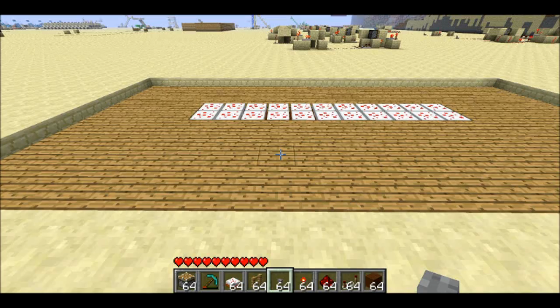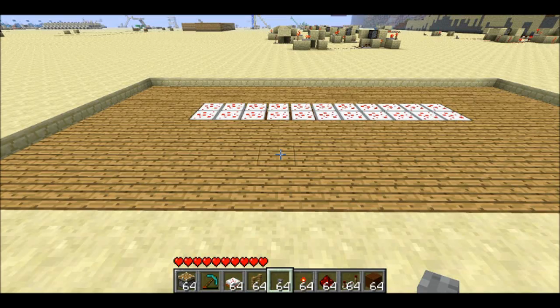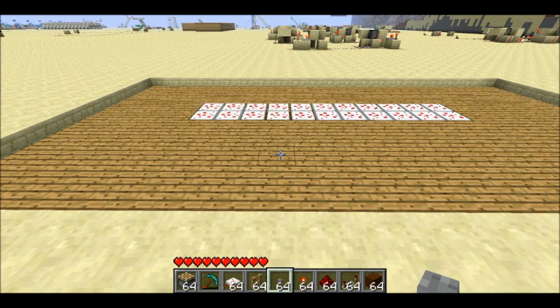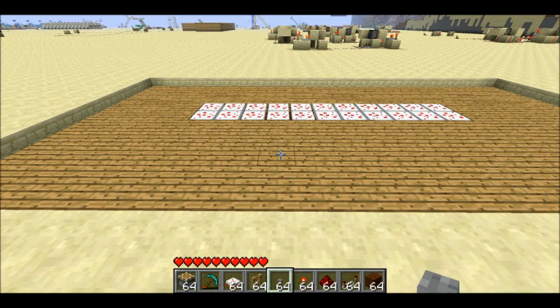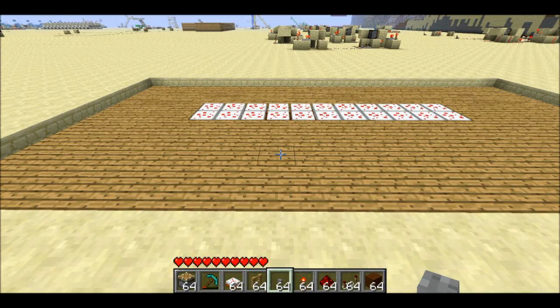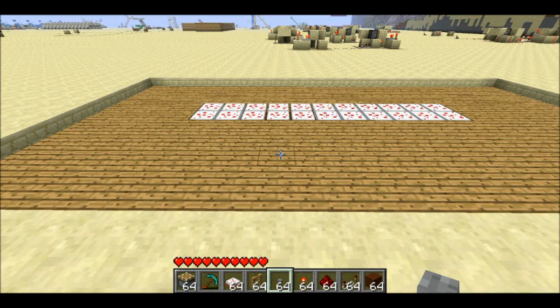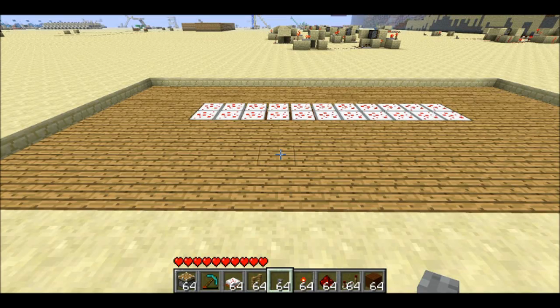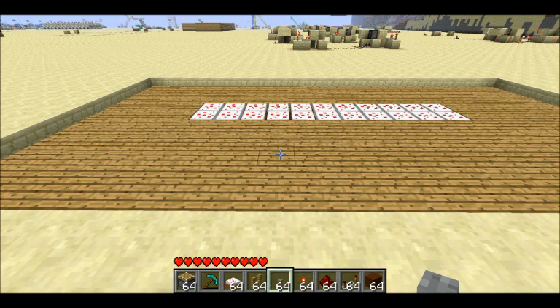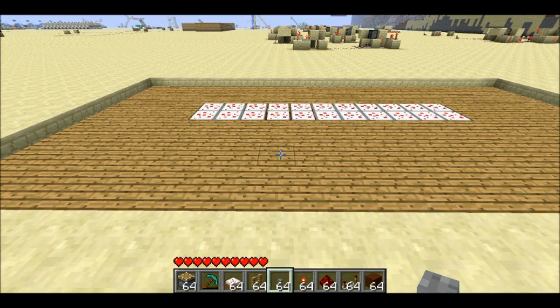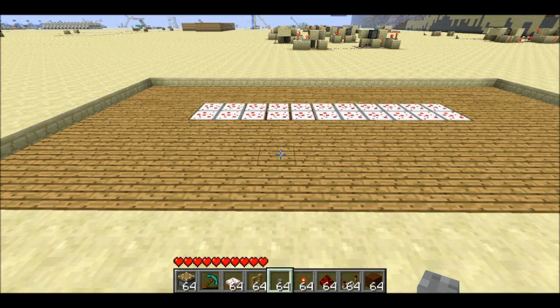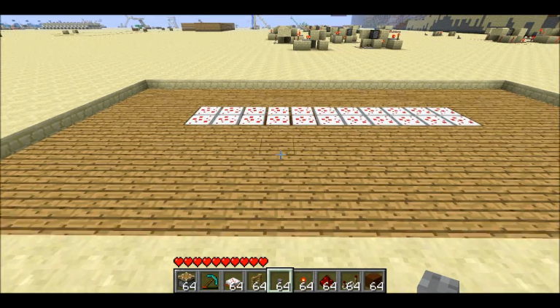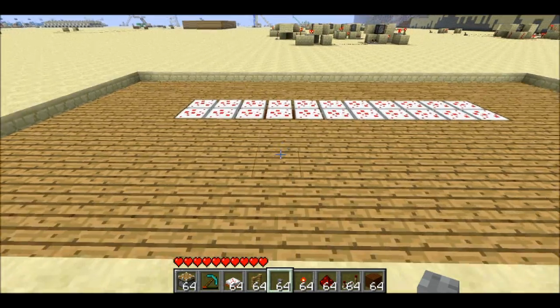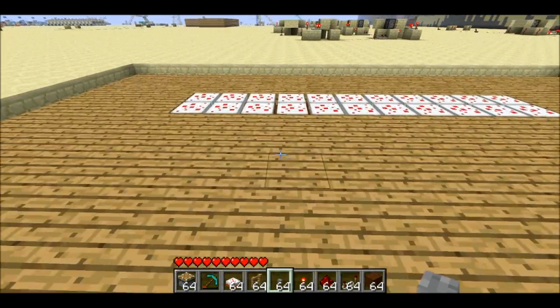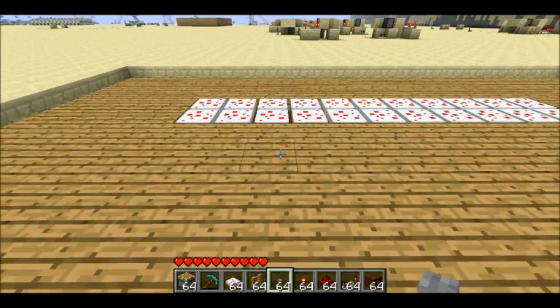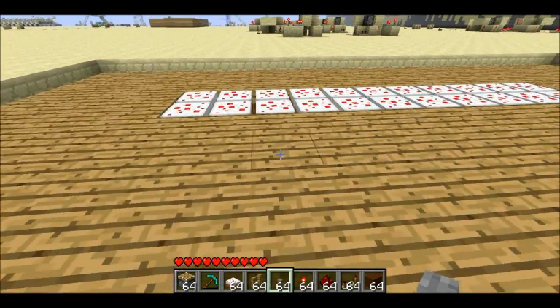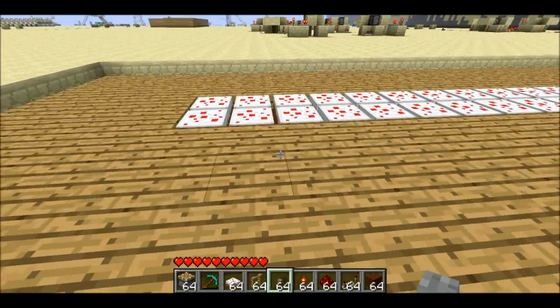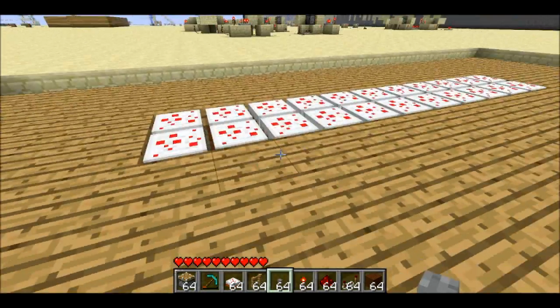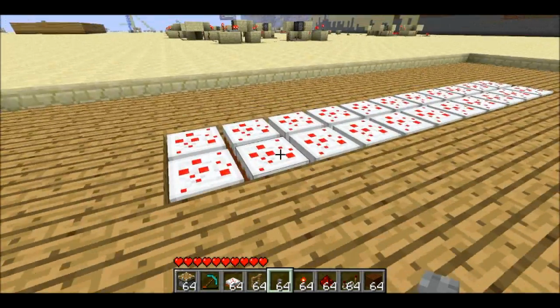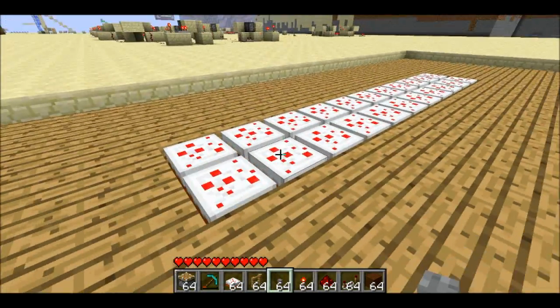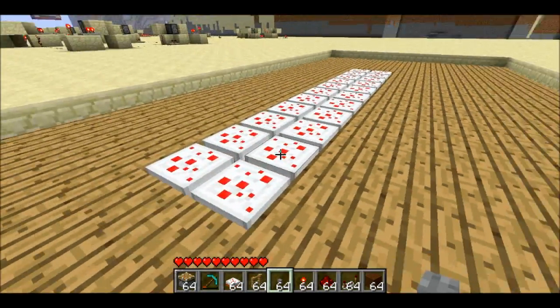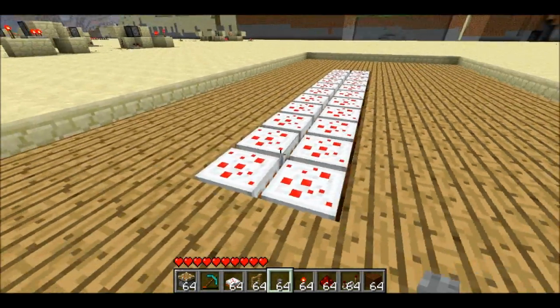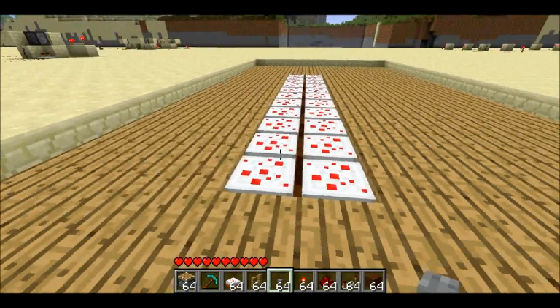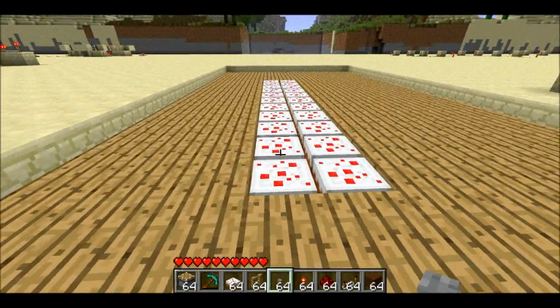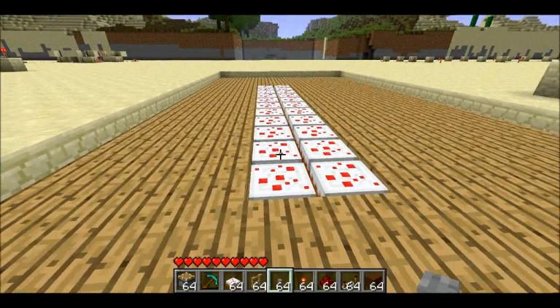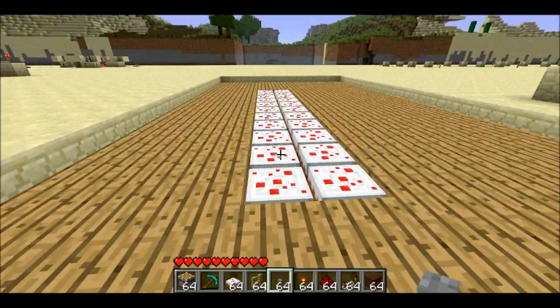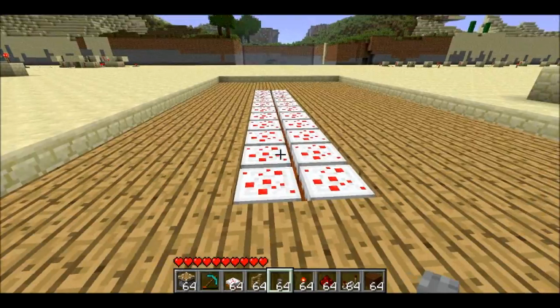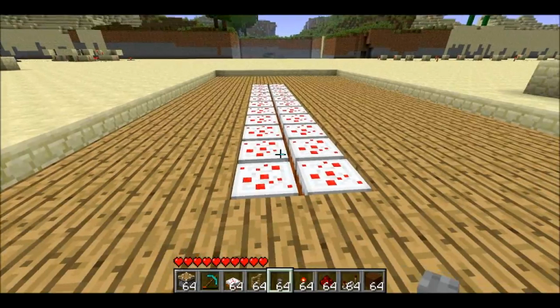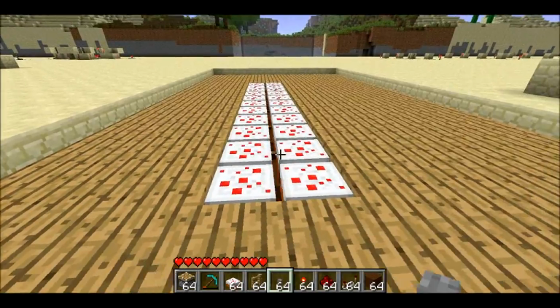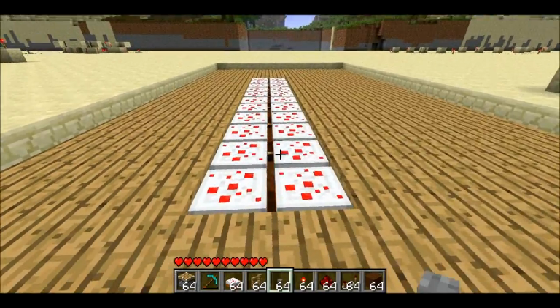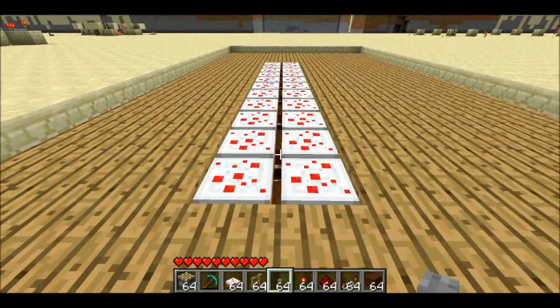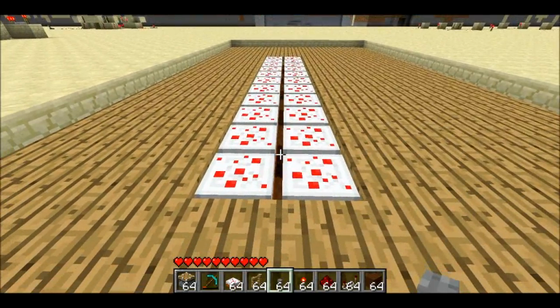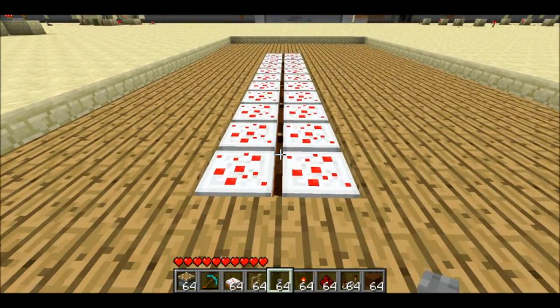Welcome back, Zeppelin here. Today I've got a new design for a moving walkway that requires cake in order to build. Let me show you.